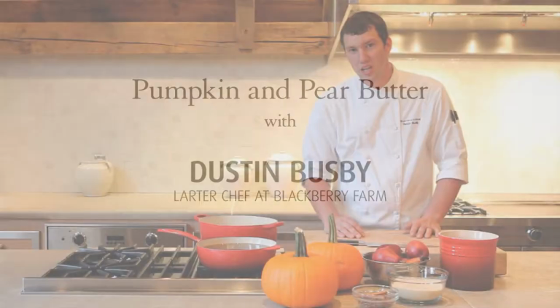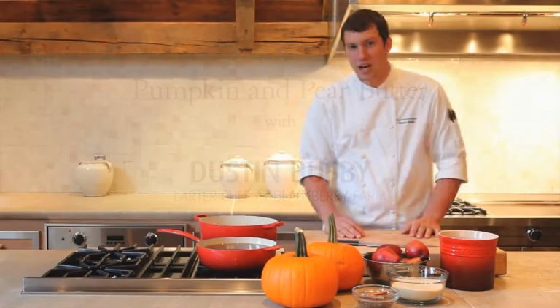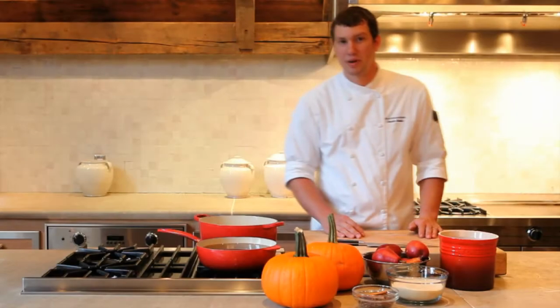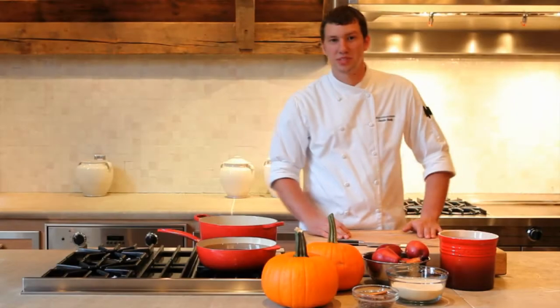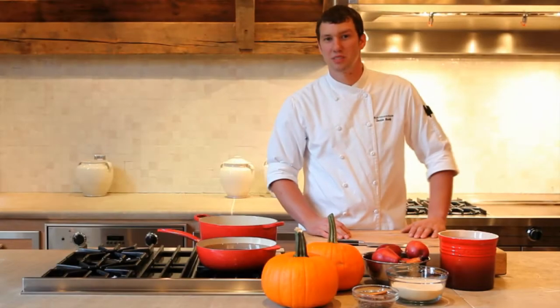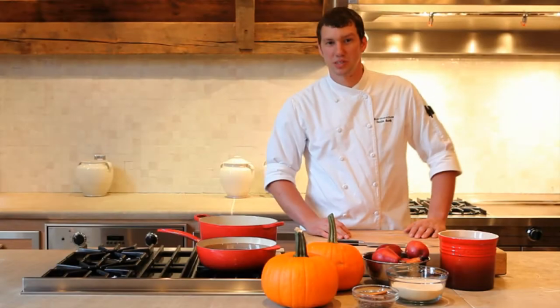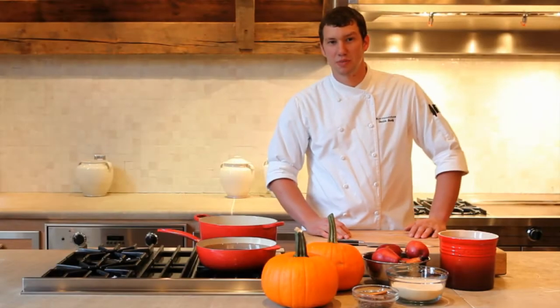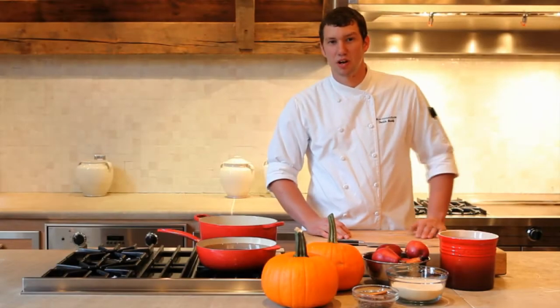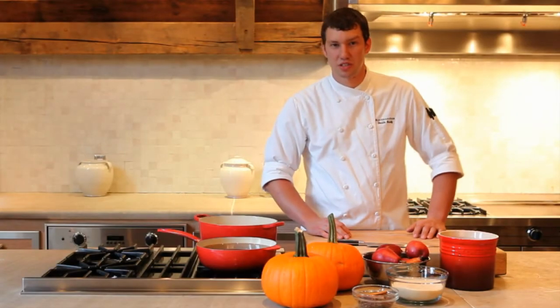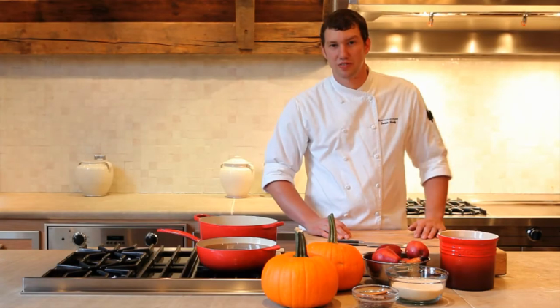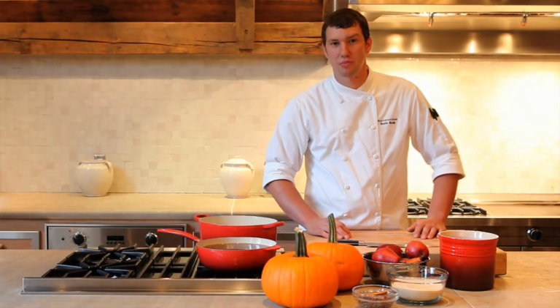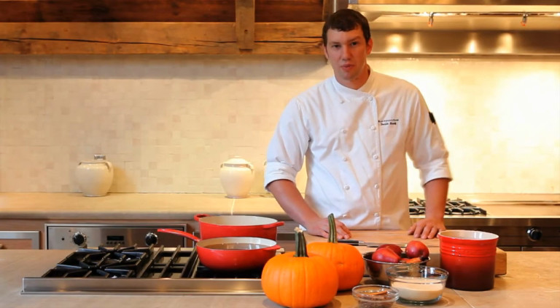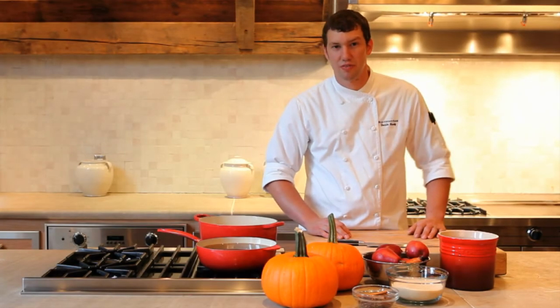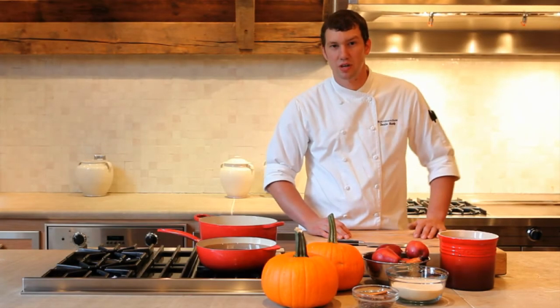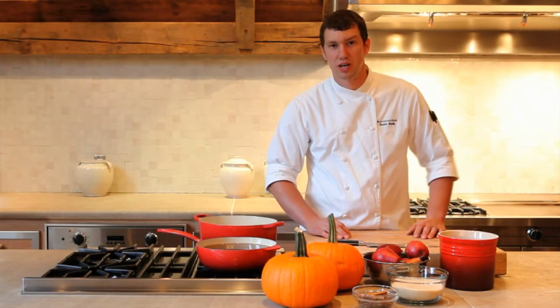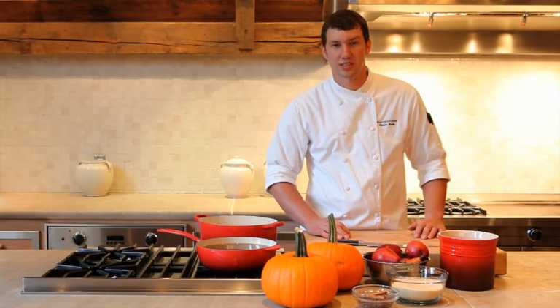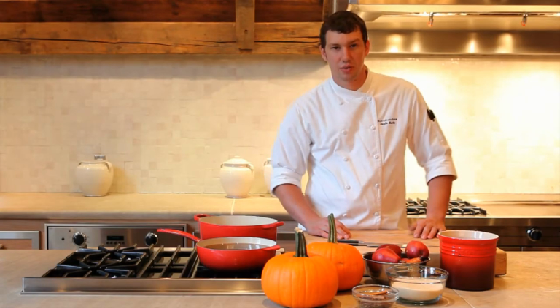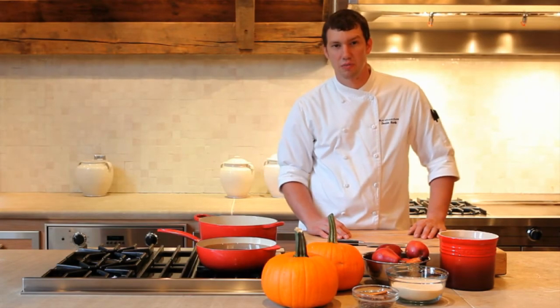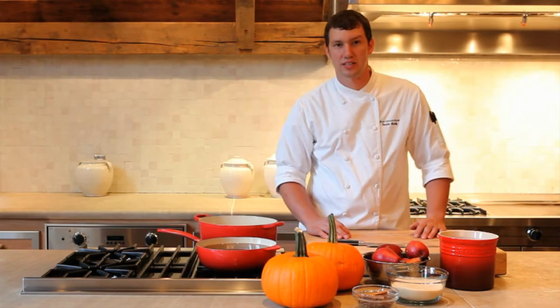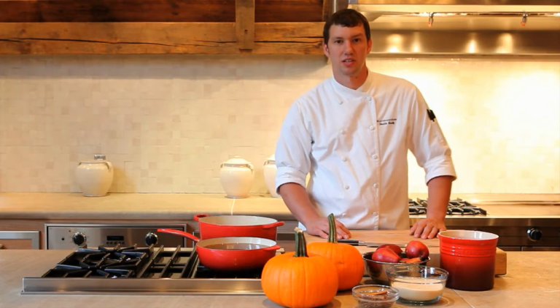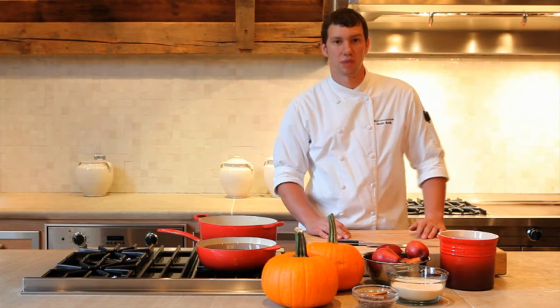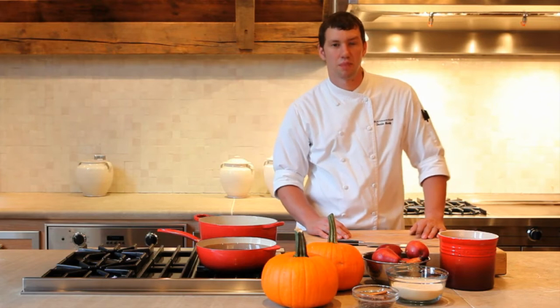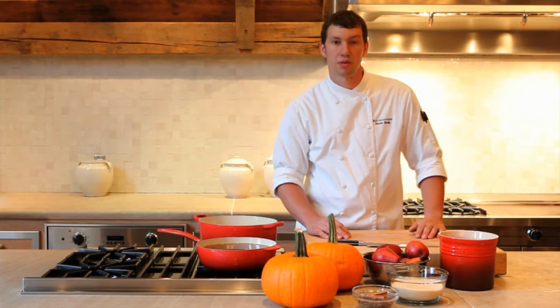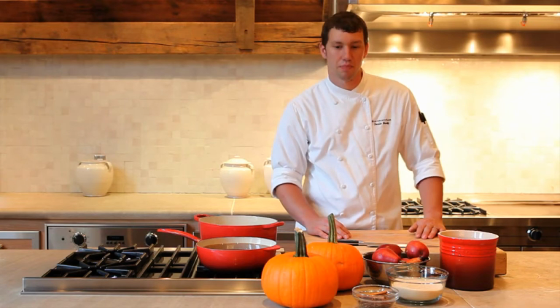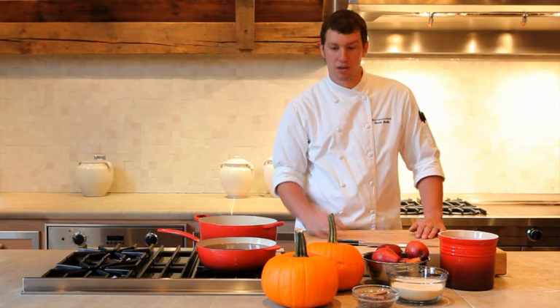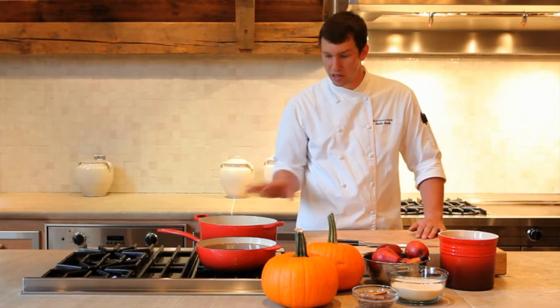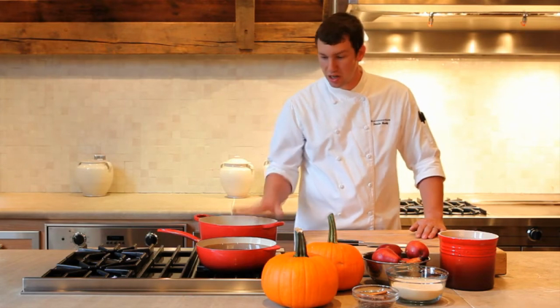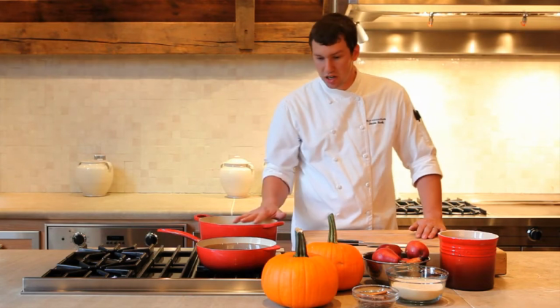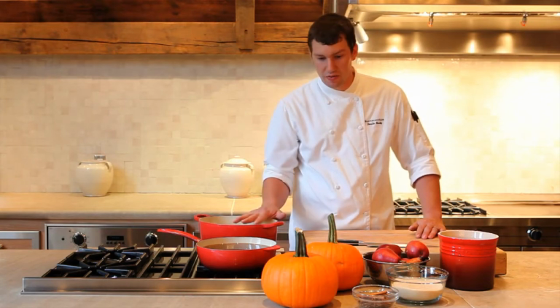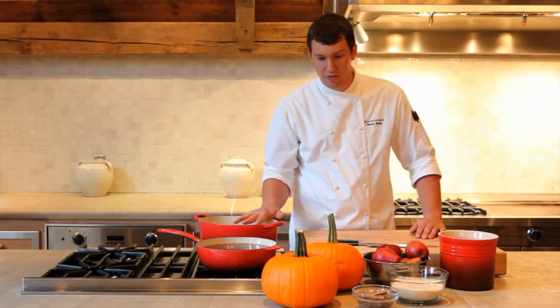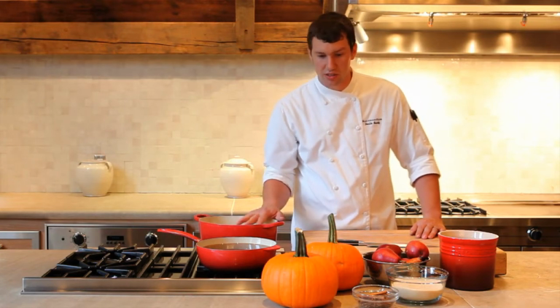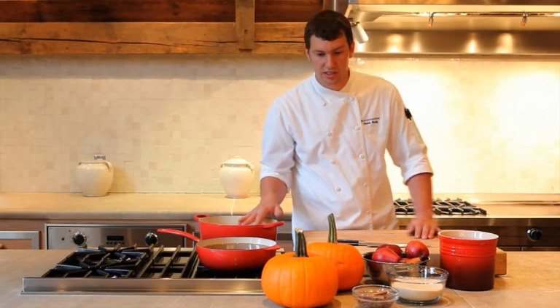Hi, my name is Dustin Busby. I'm the larder chef here at Blyberry Farm. Today we're going to make some pumpkin and pear butter for the fall season.